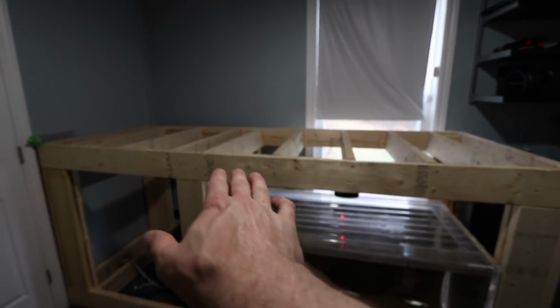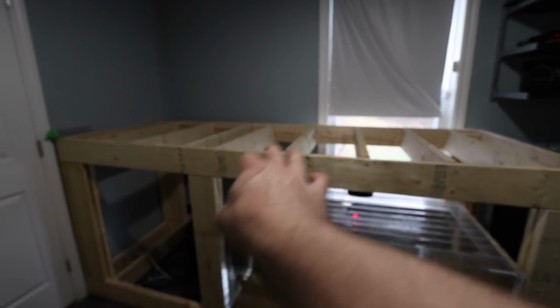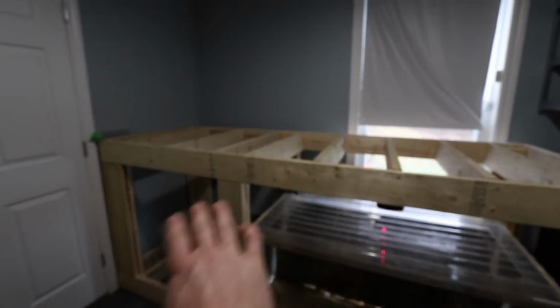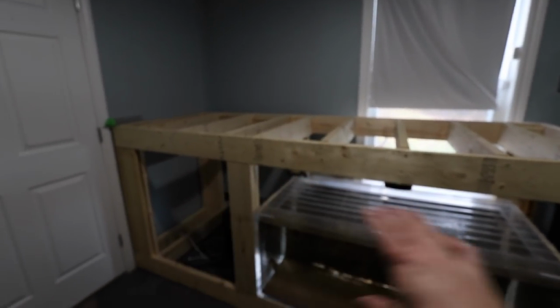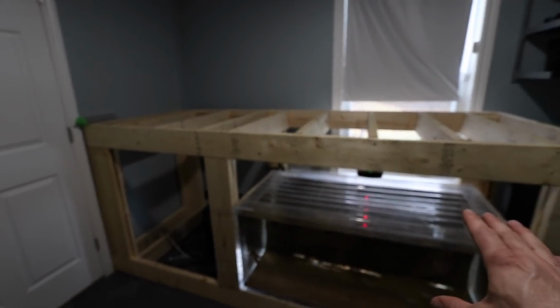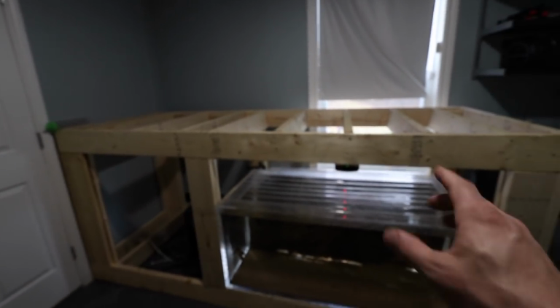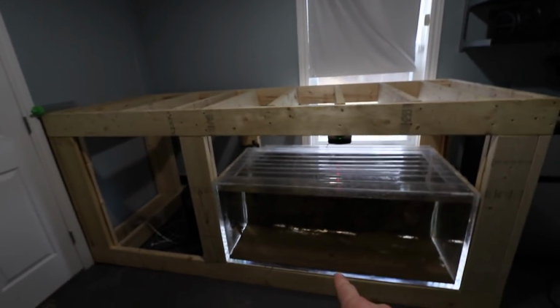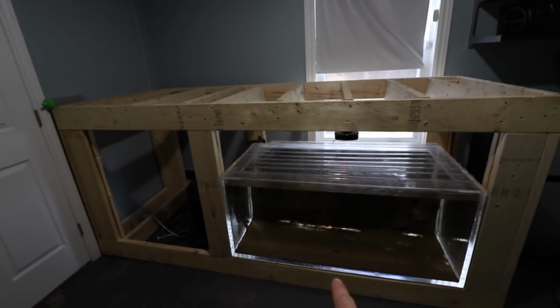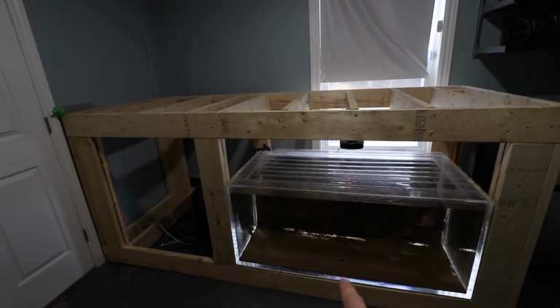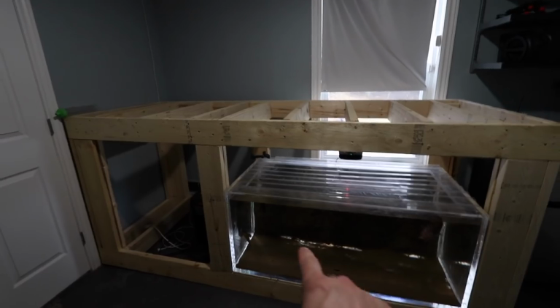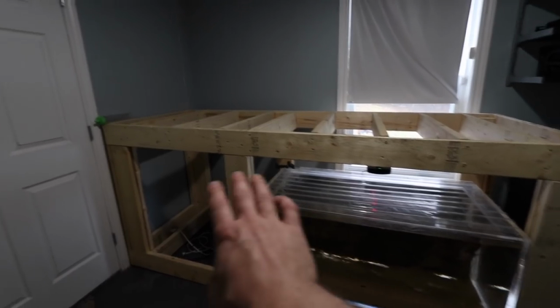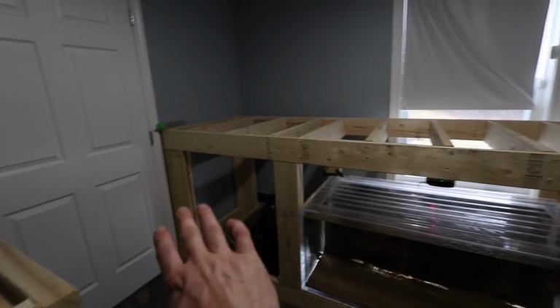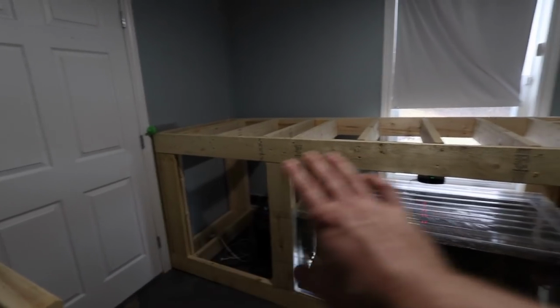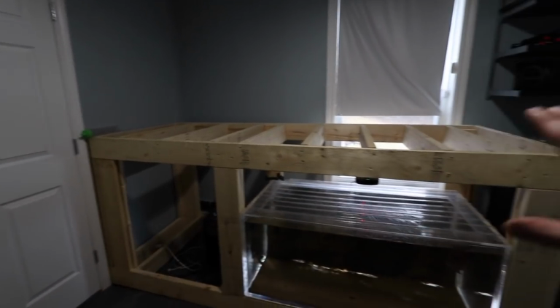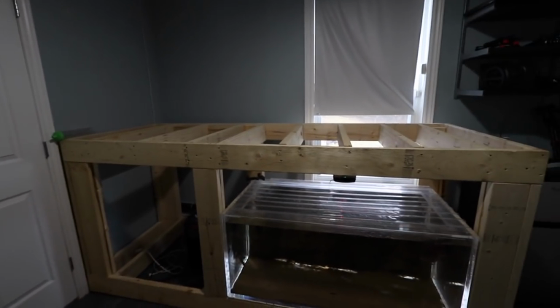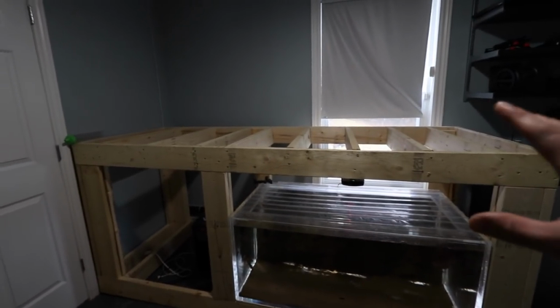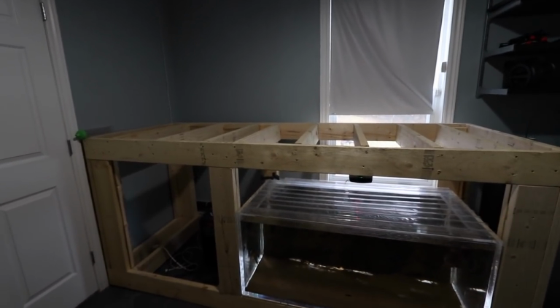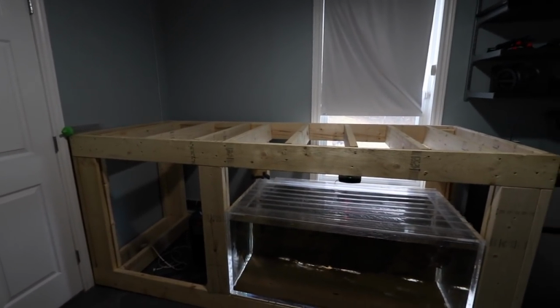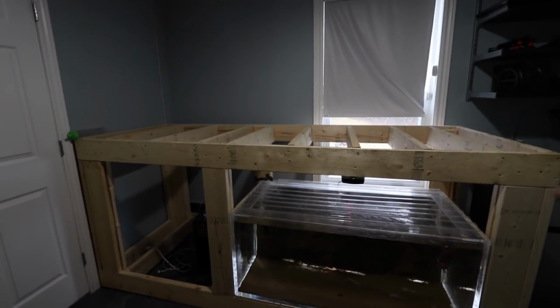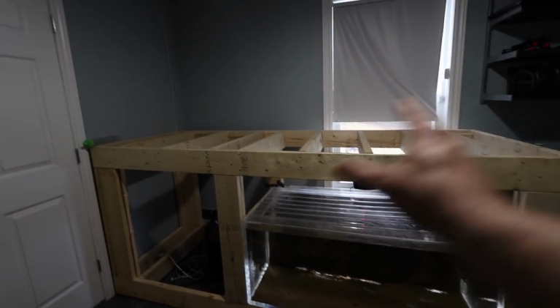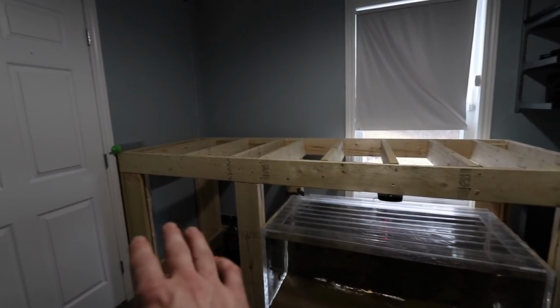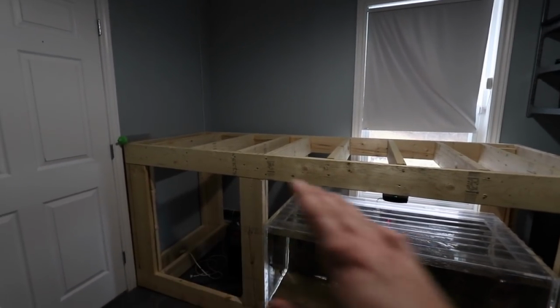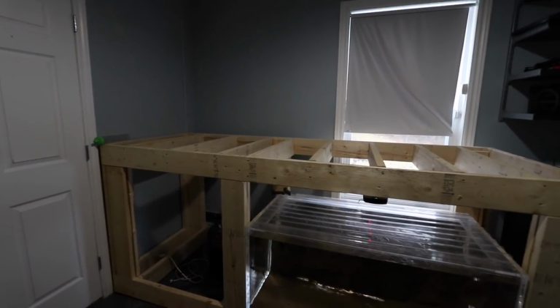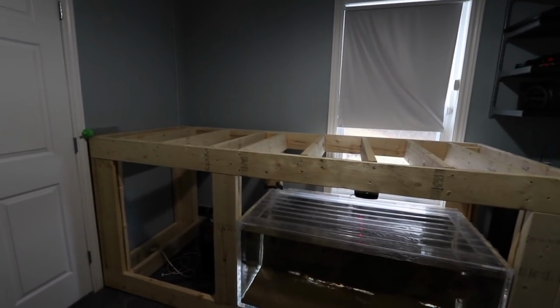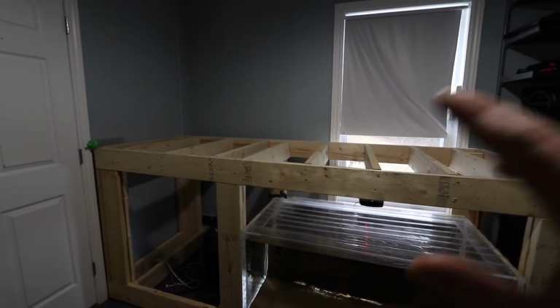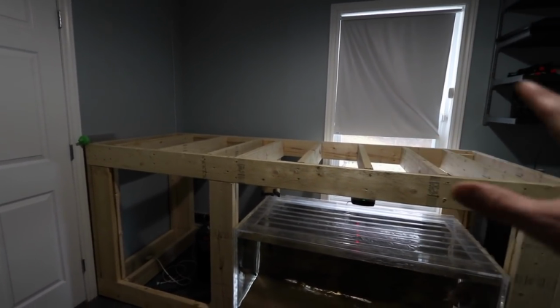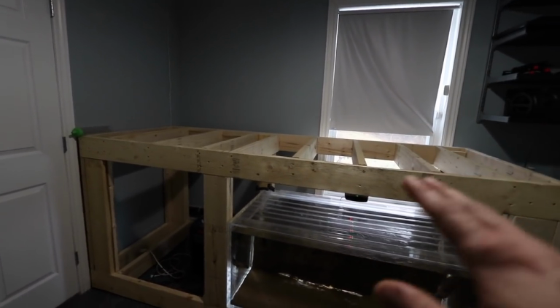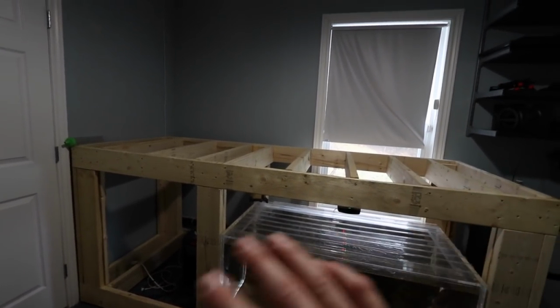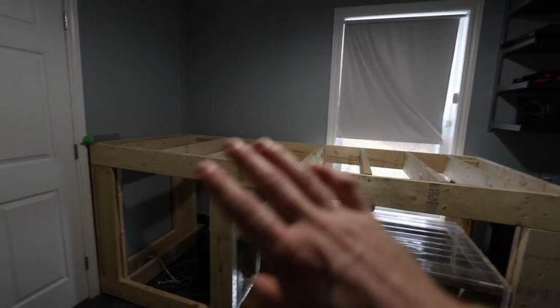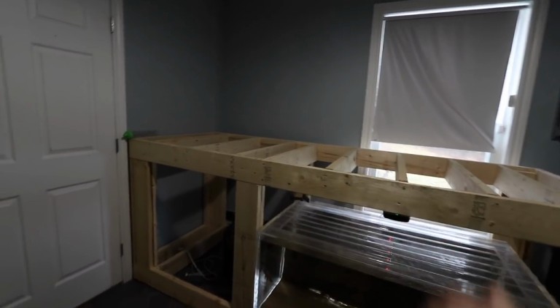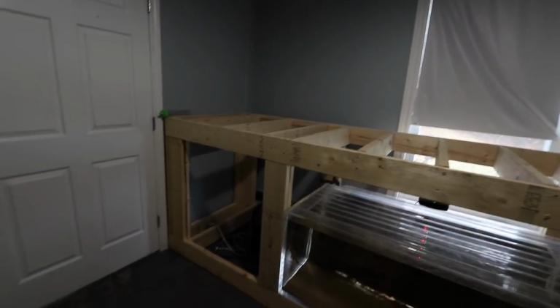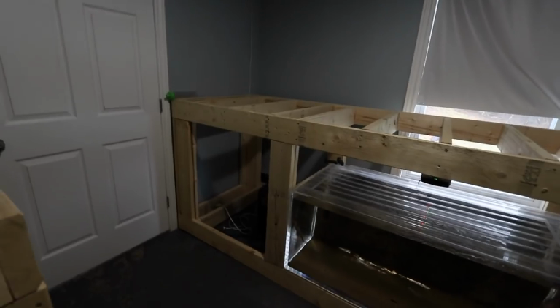The stand isn't finished yet — Frank is below the stand. It still needs to be wrapped and so forth in the future.